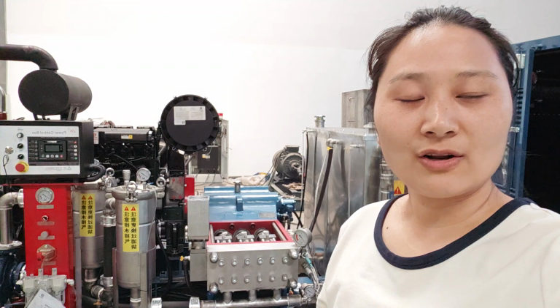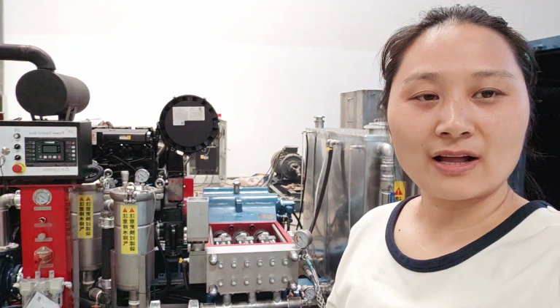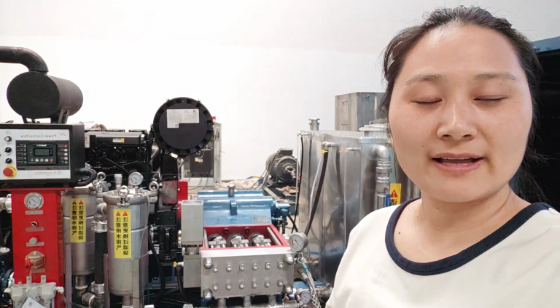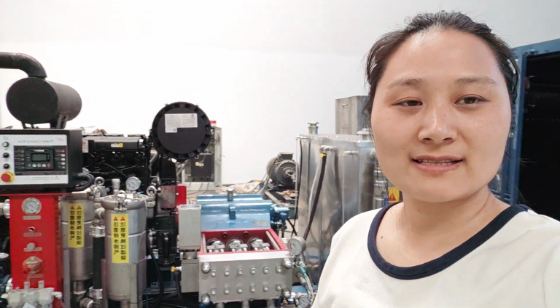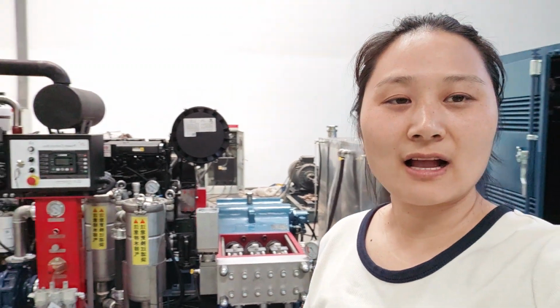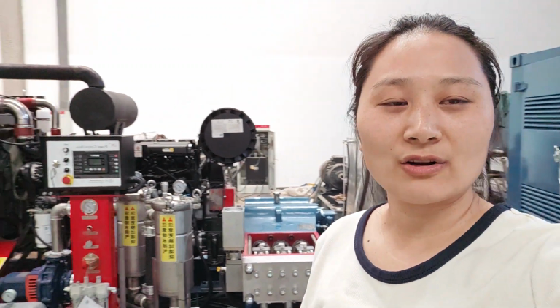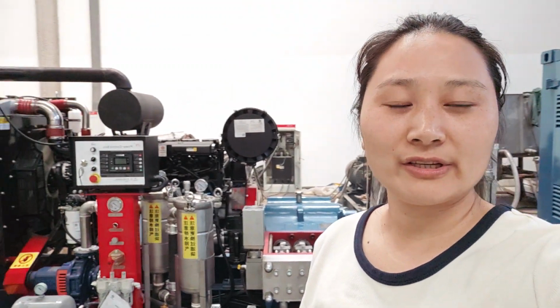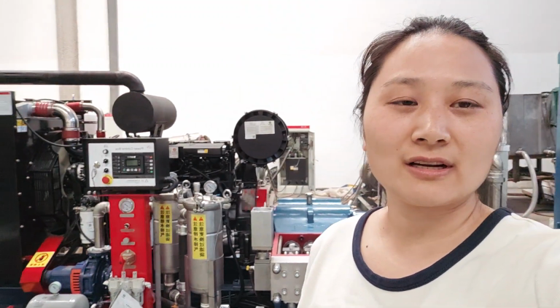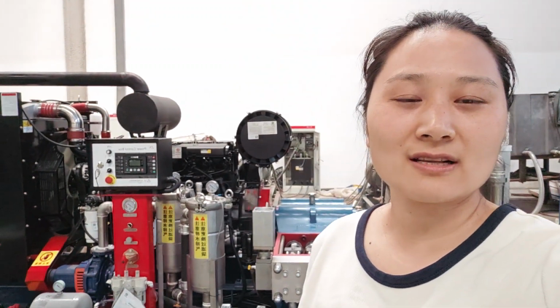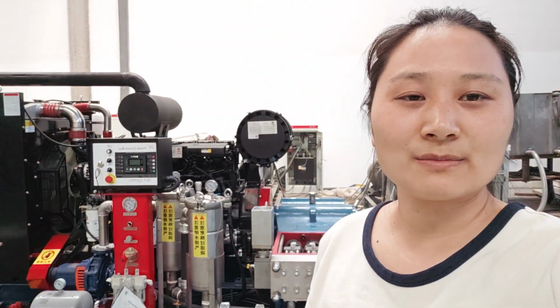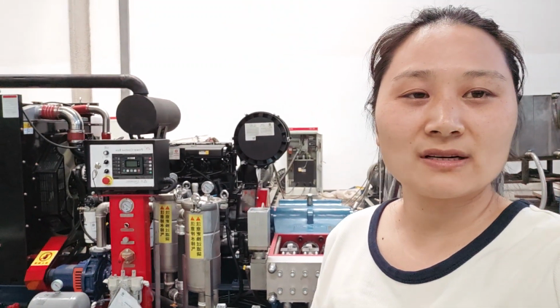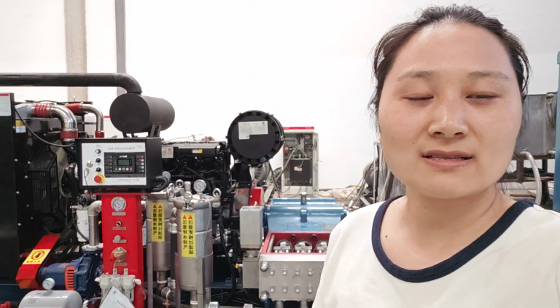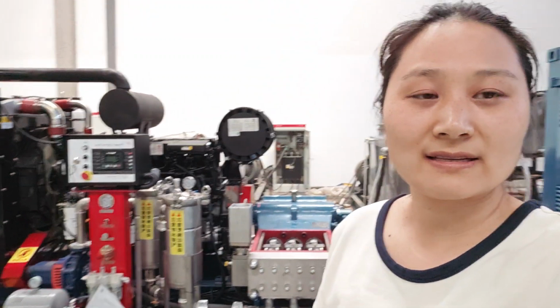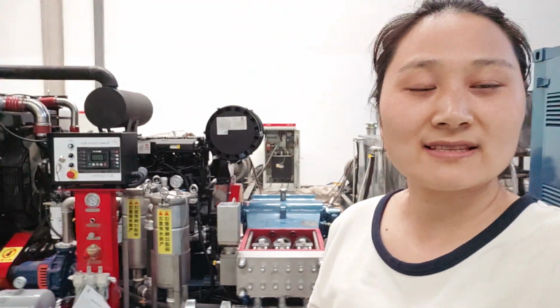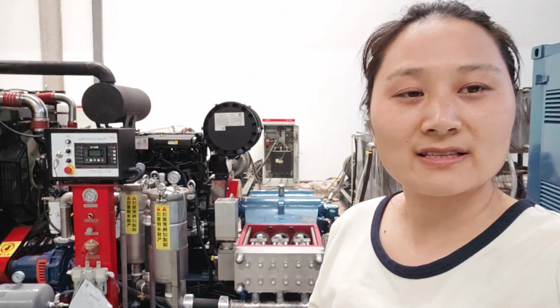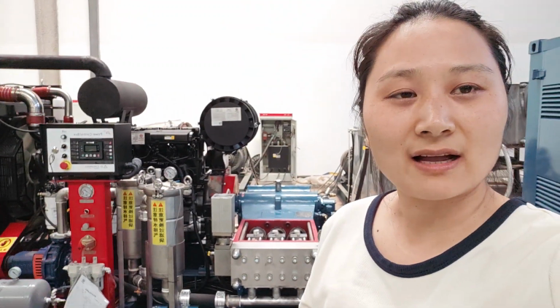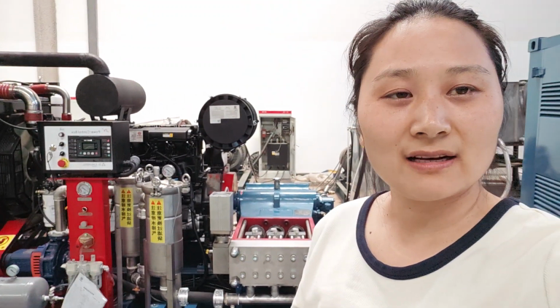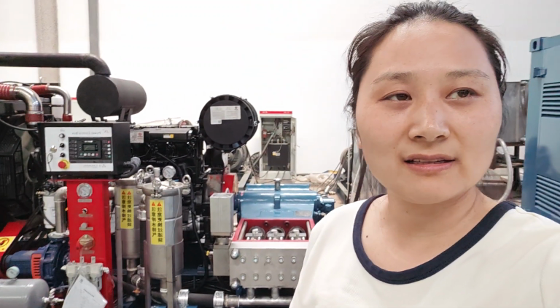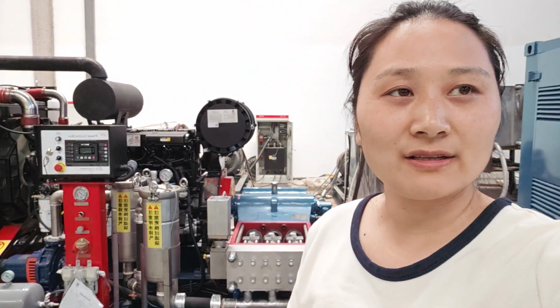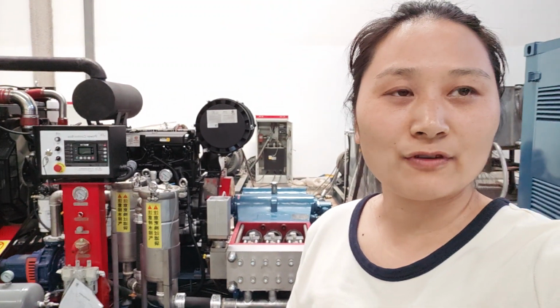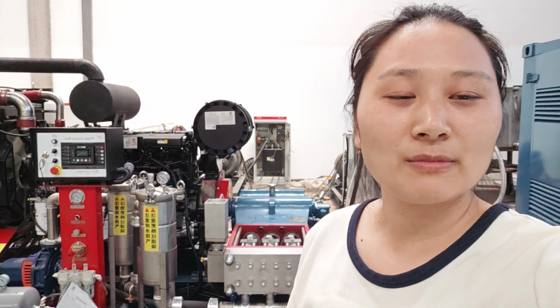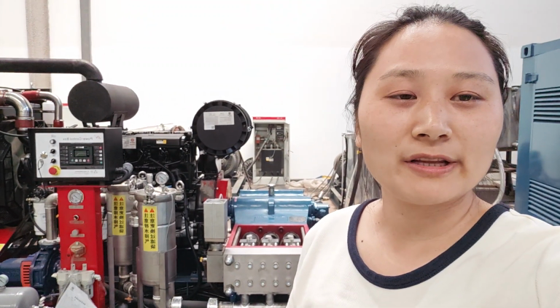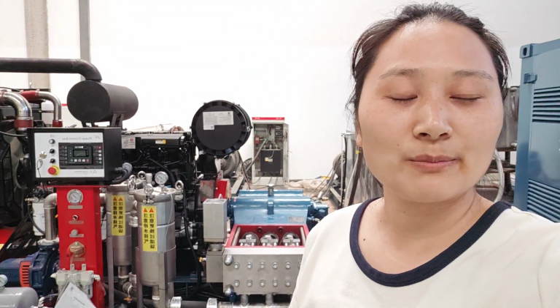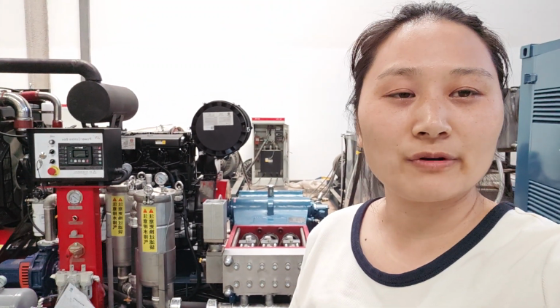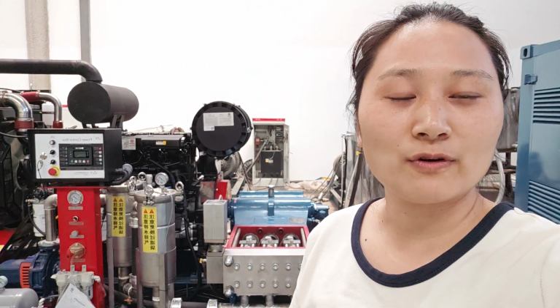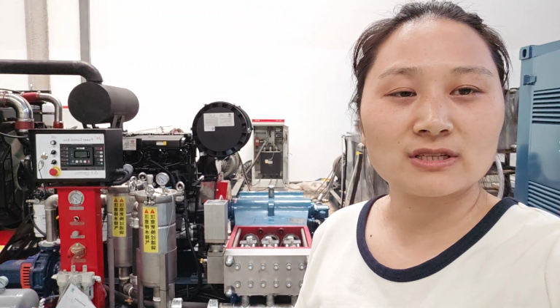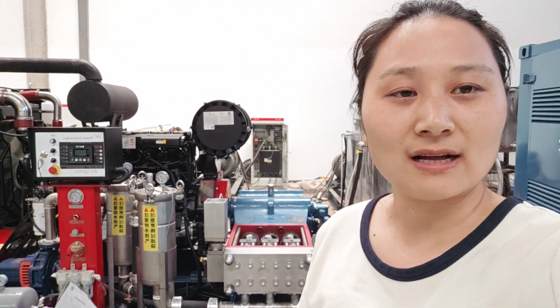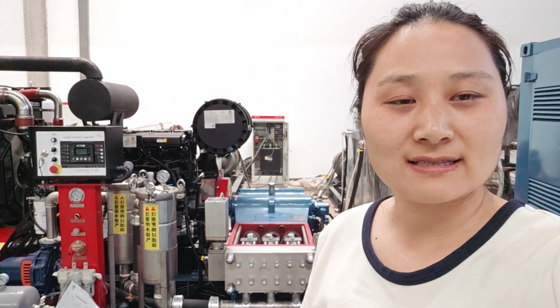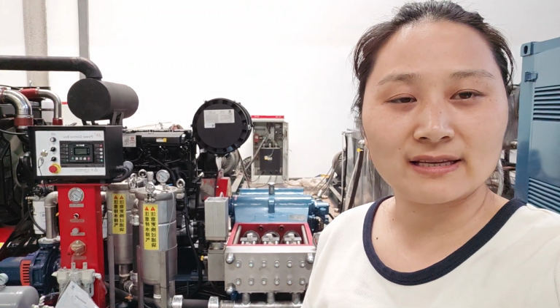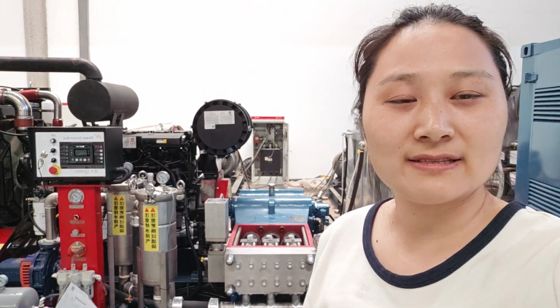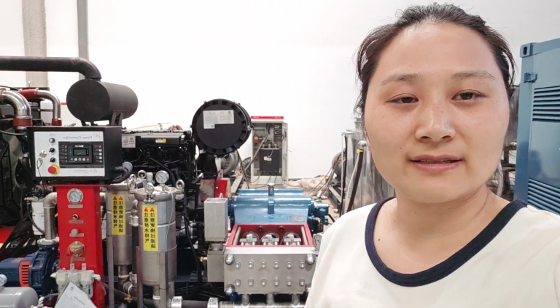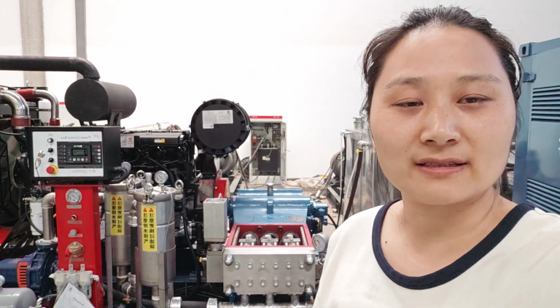Hello, guys. Hello, dear customers. This is Helen Lee from Hernanbunfoshan CN Theater.